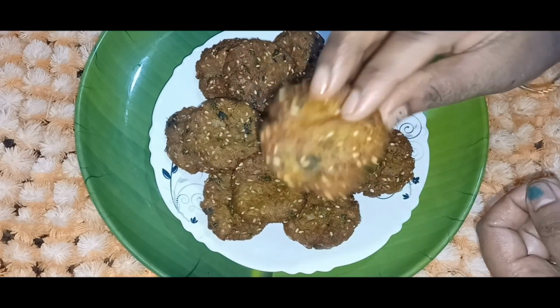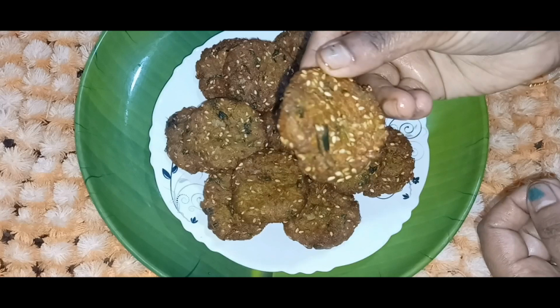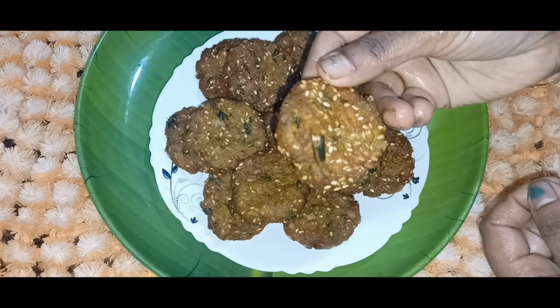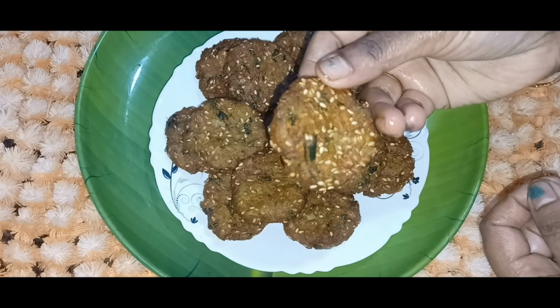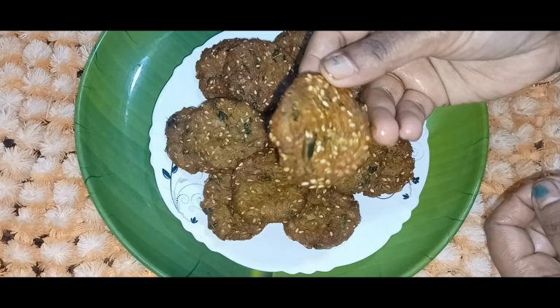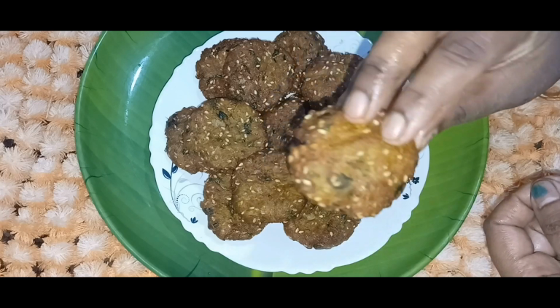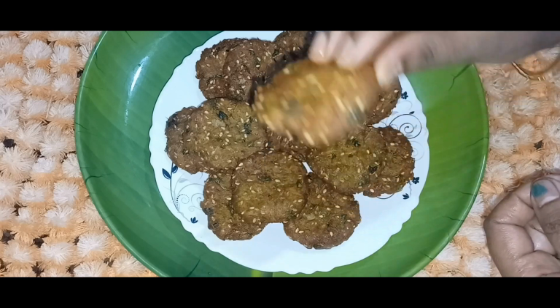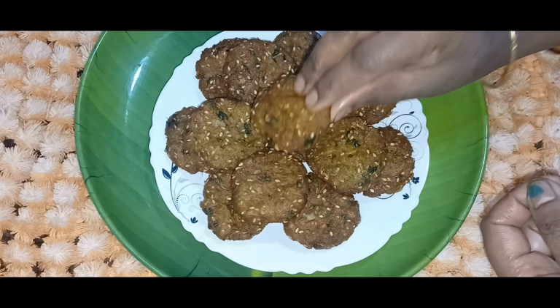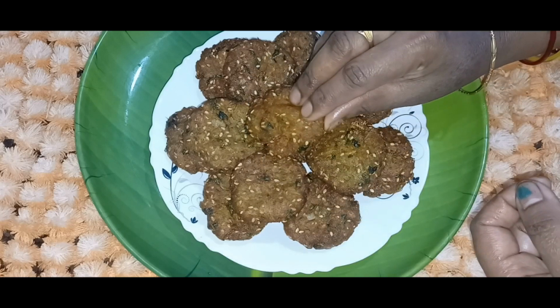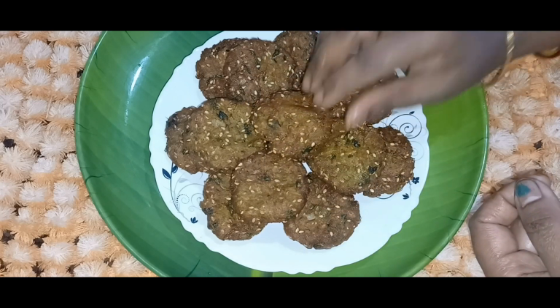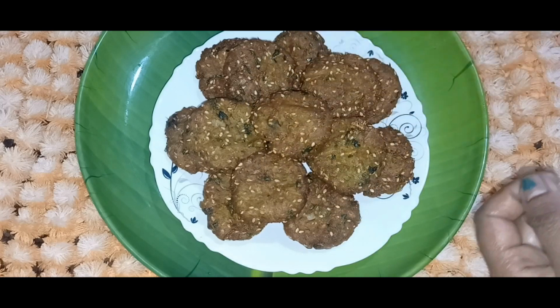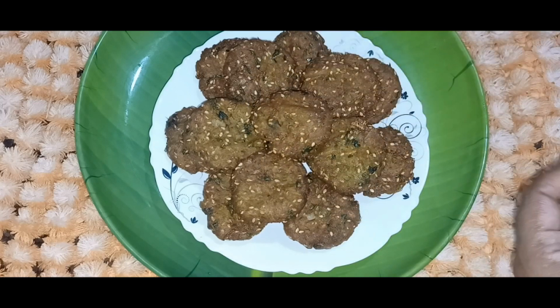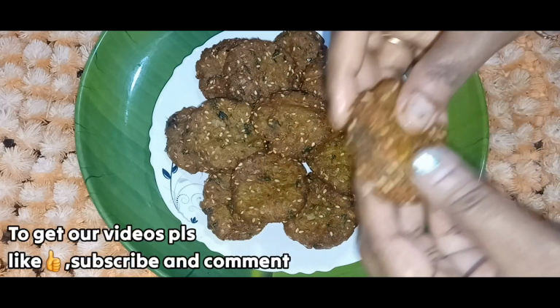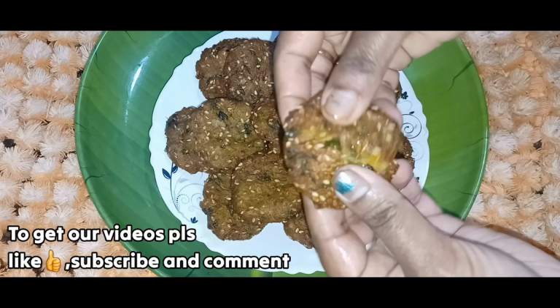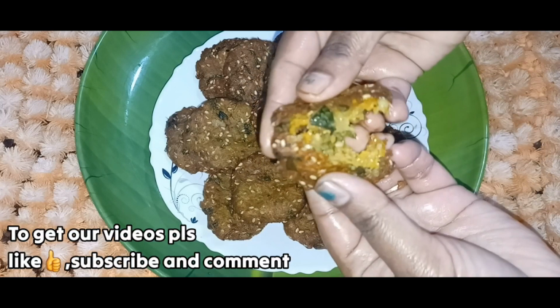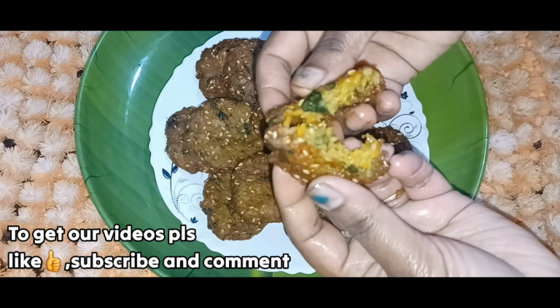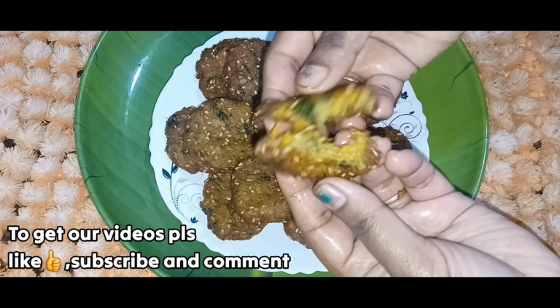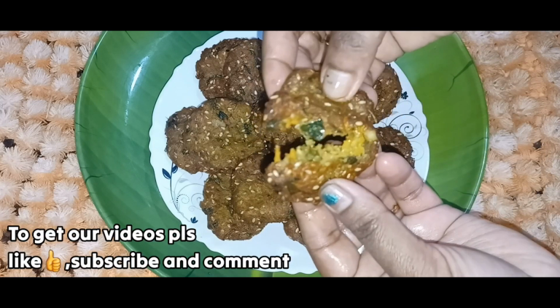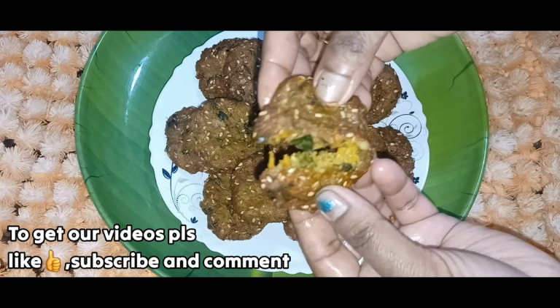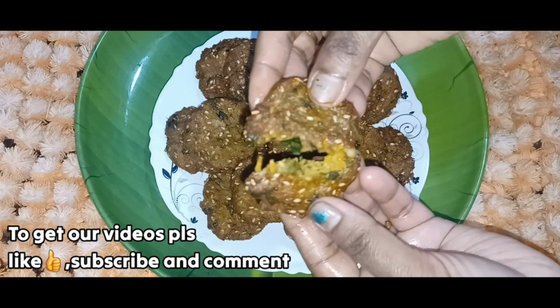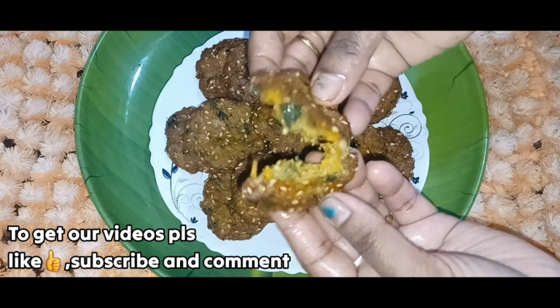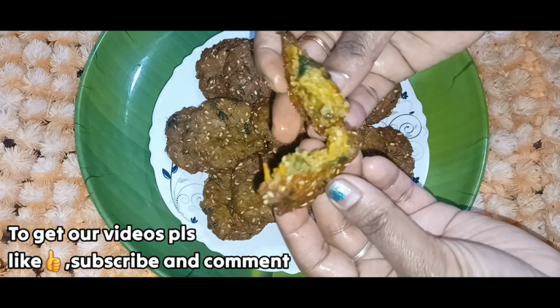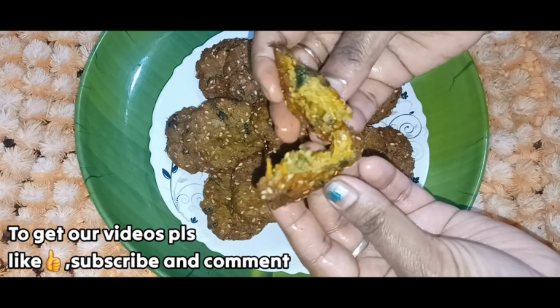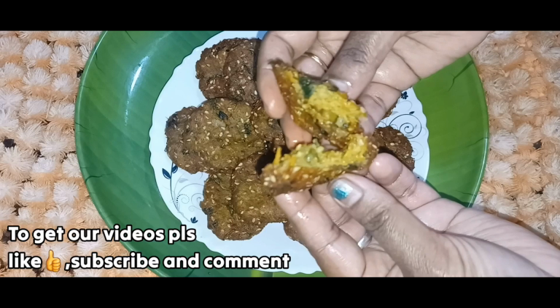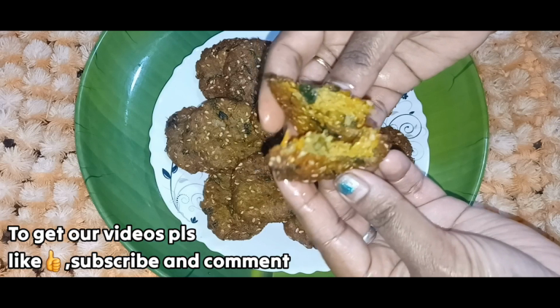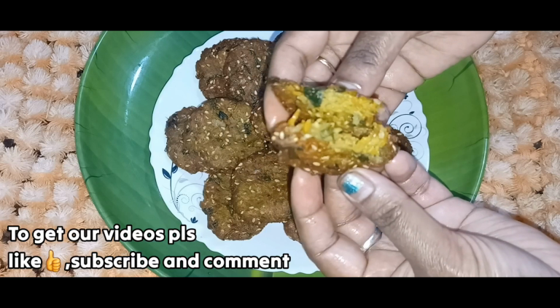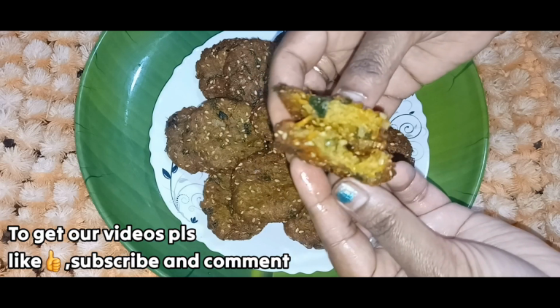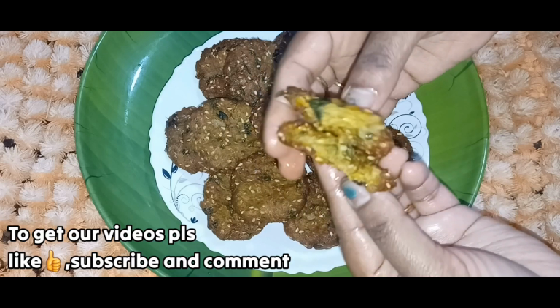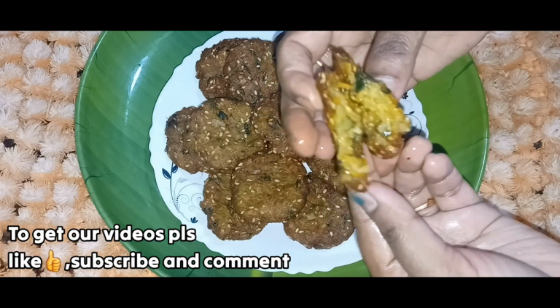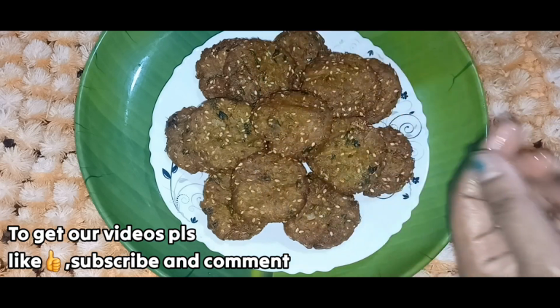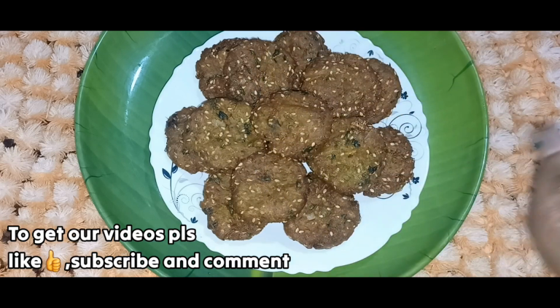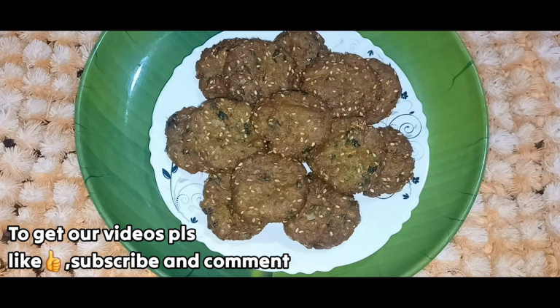This is a very useful snack recipe with vegetables. It is very tasty.